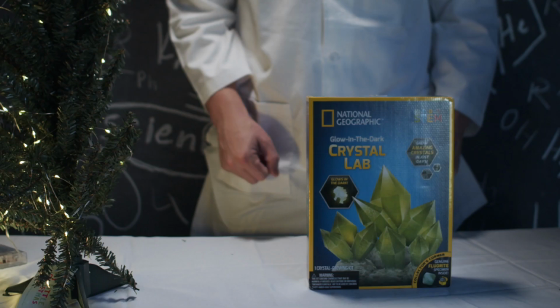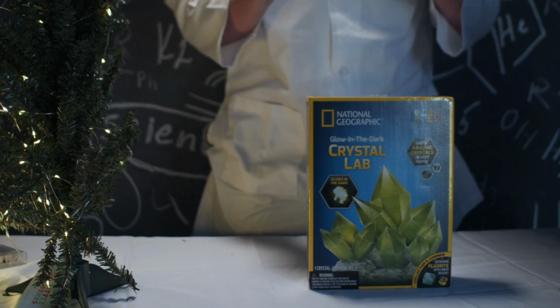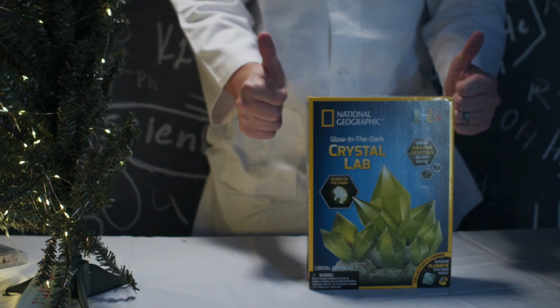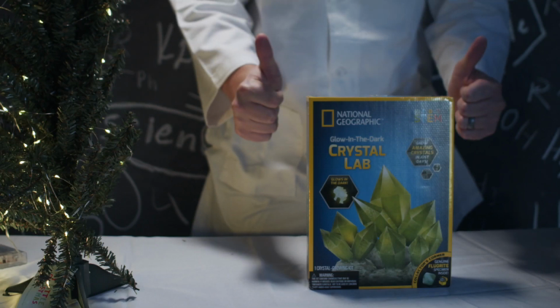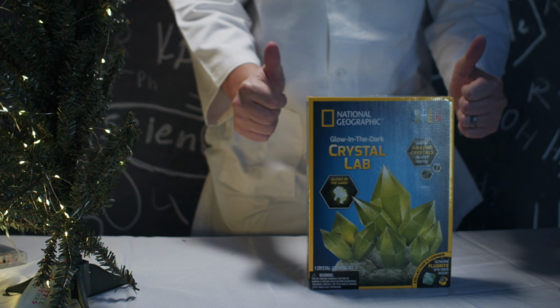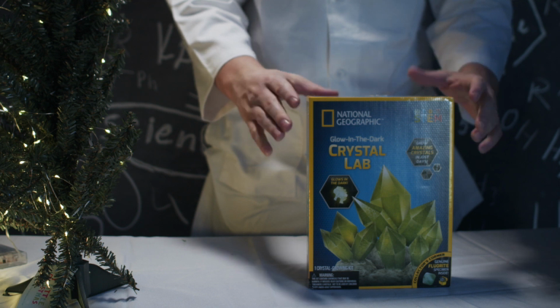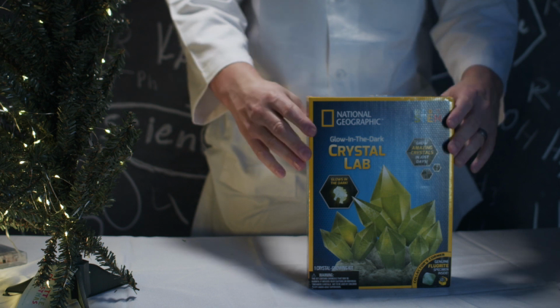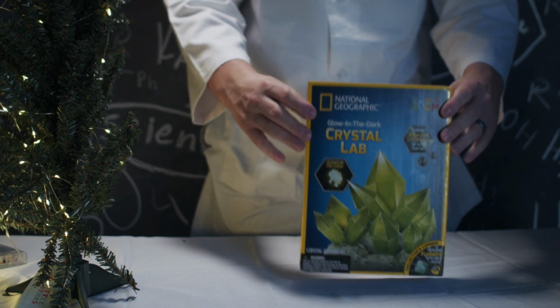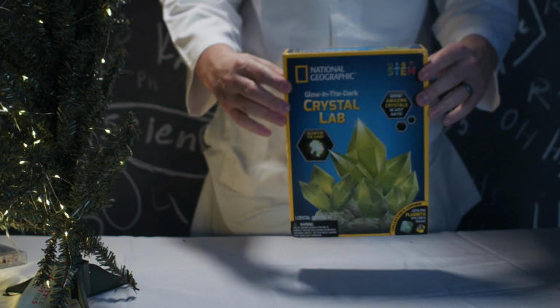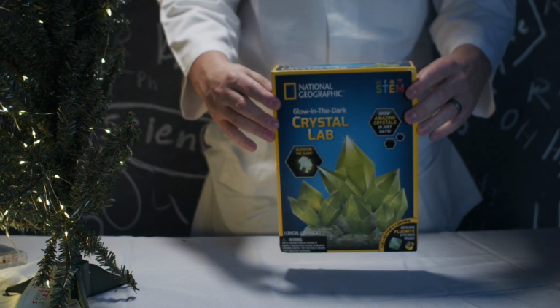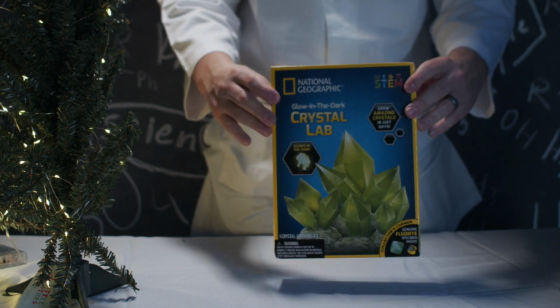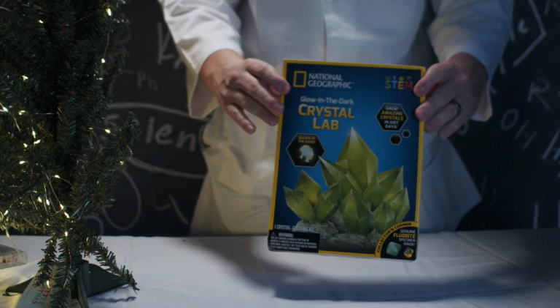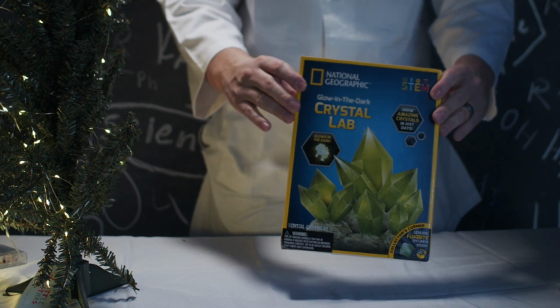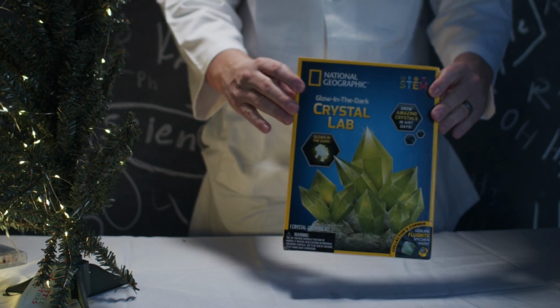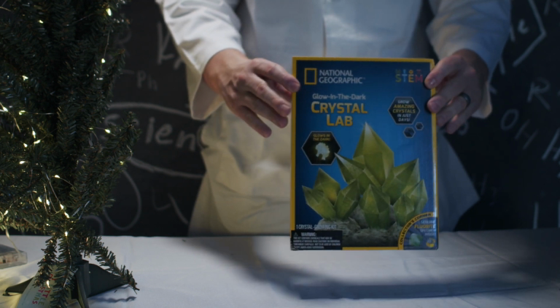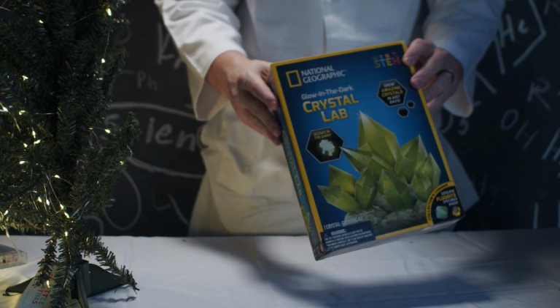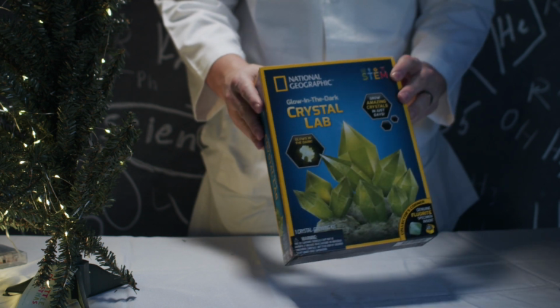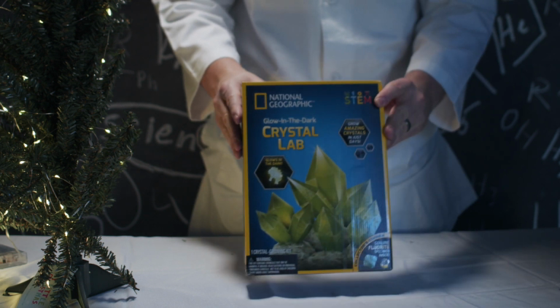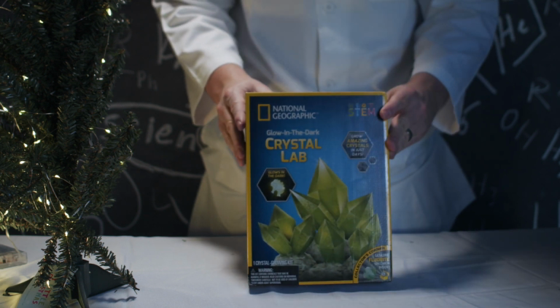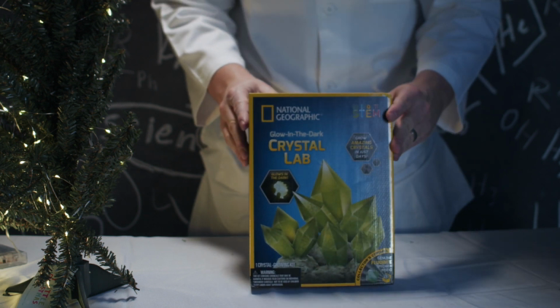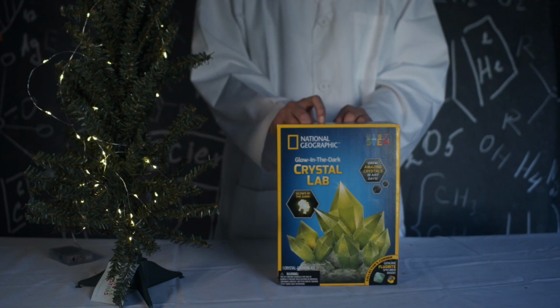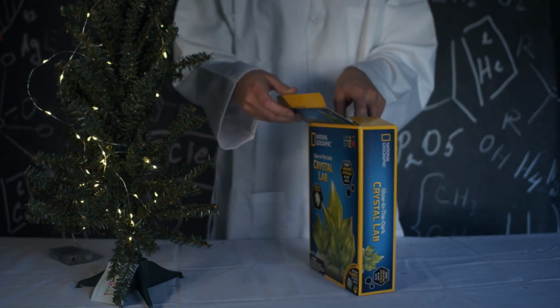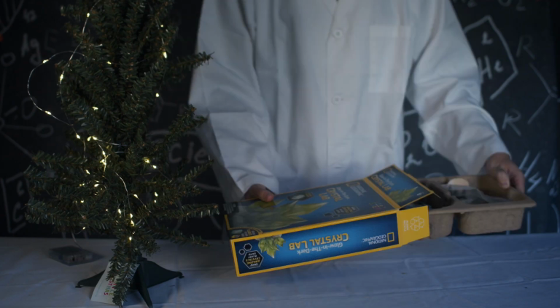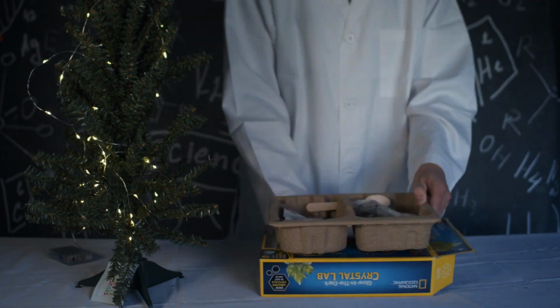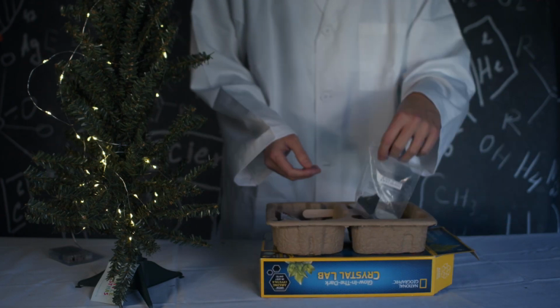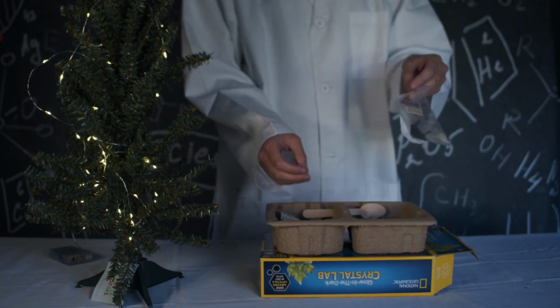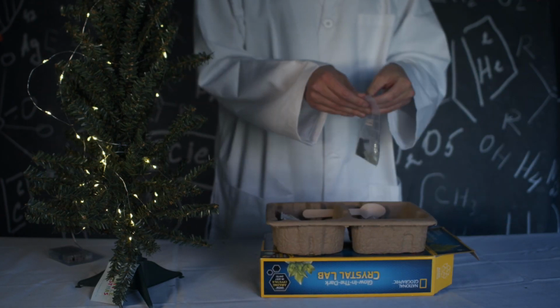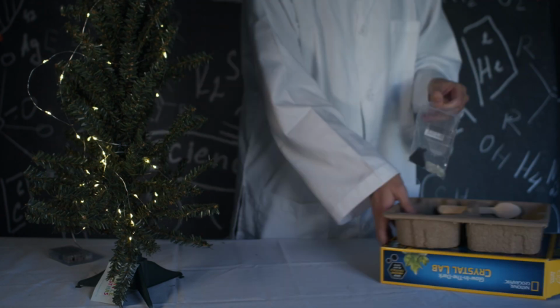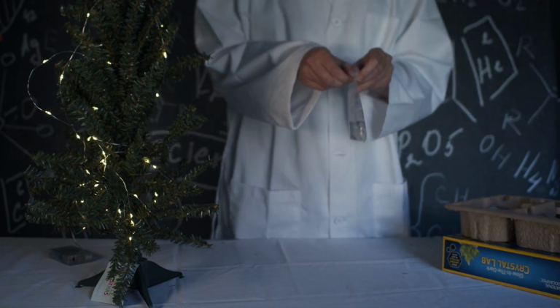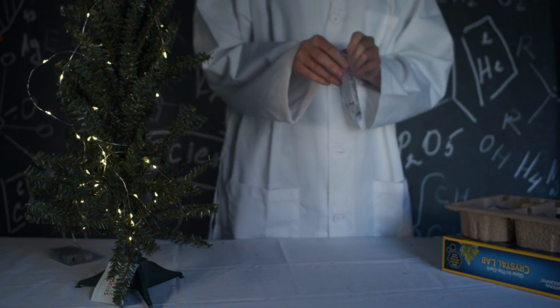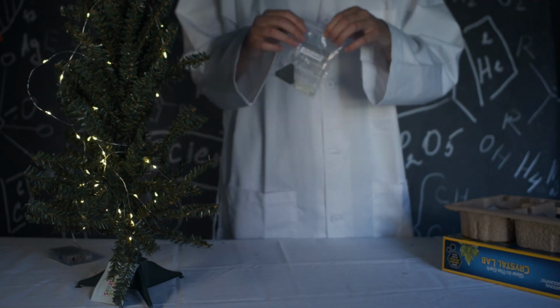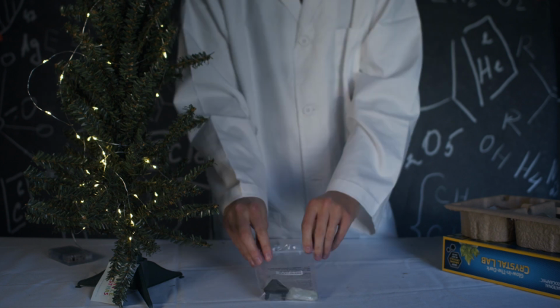Wow, look at what we have here — a glow-in-the-dark crystal lab kit. Who is ready to unbox this with me?